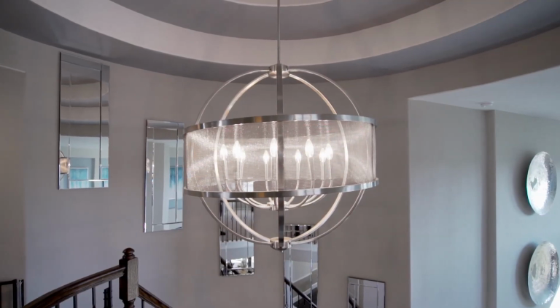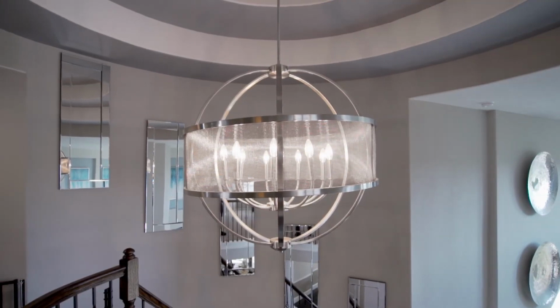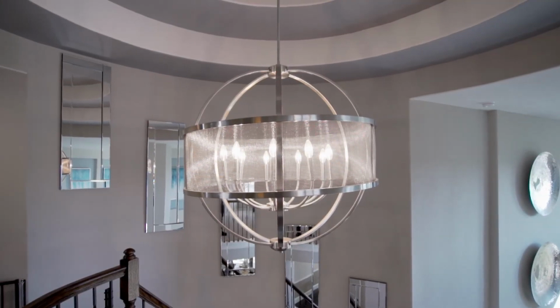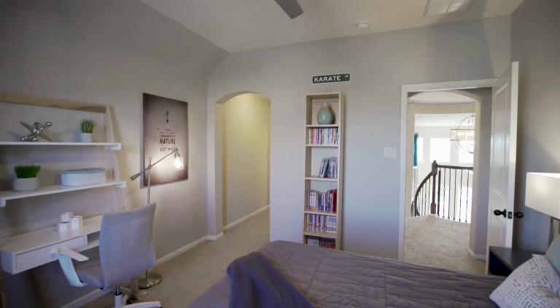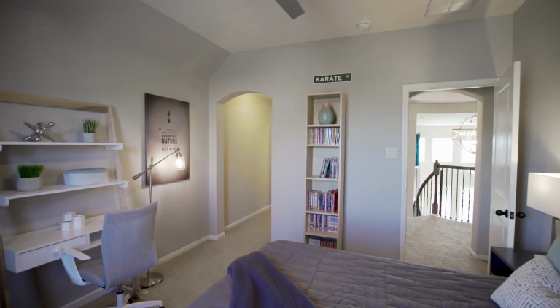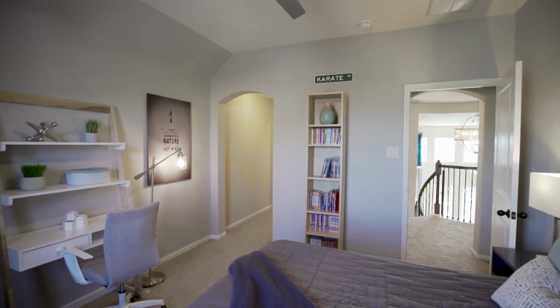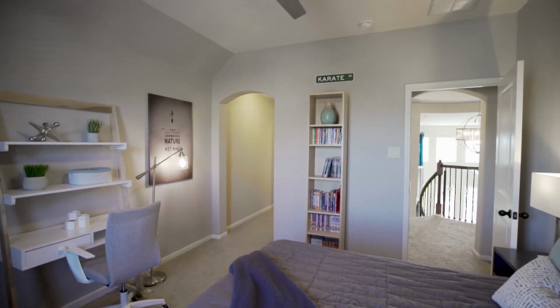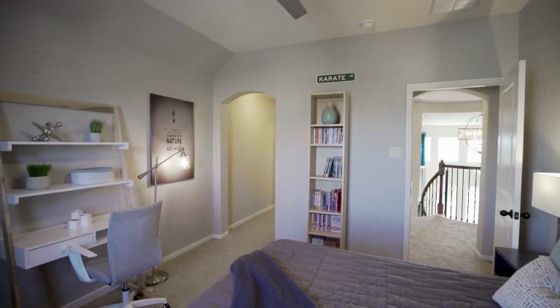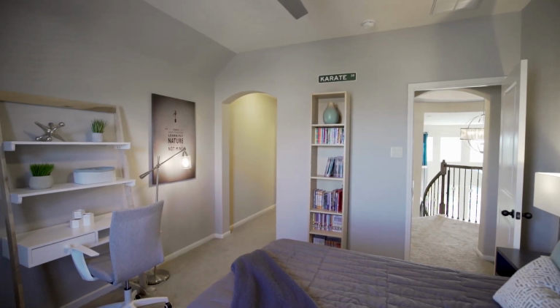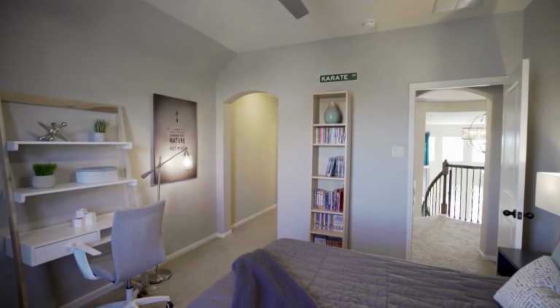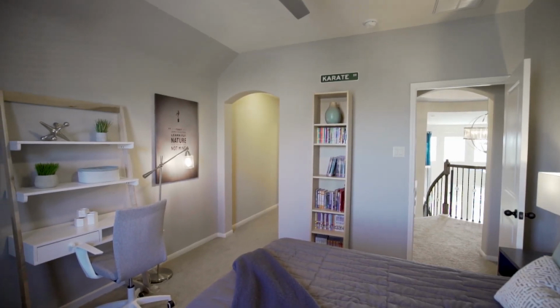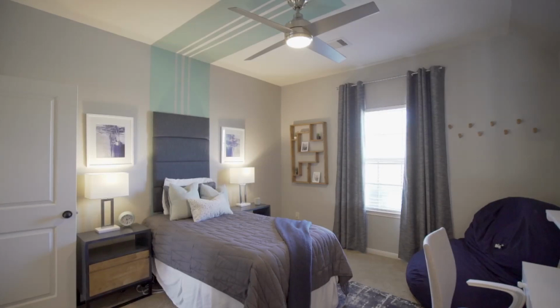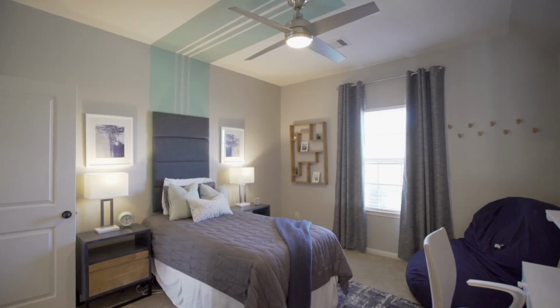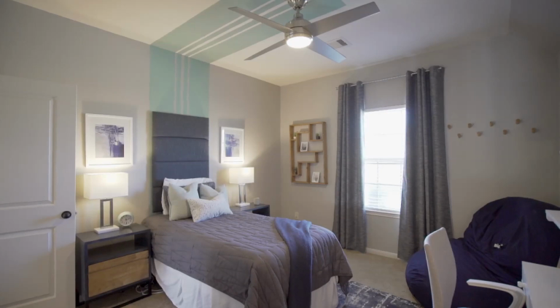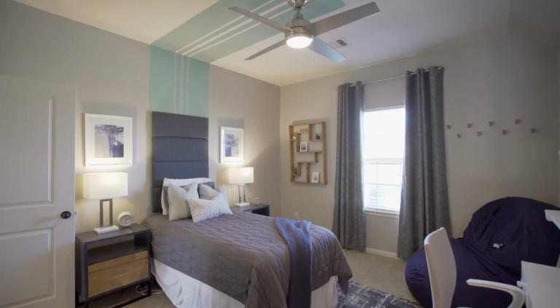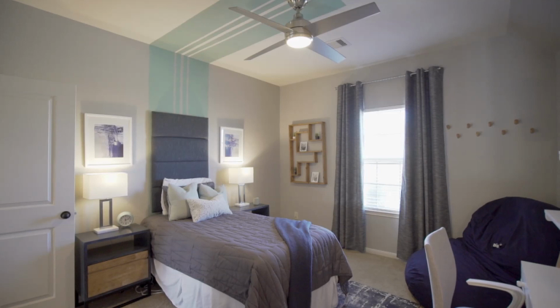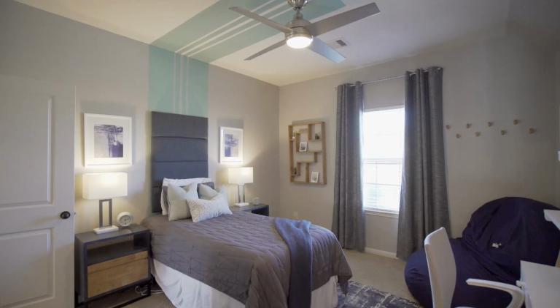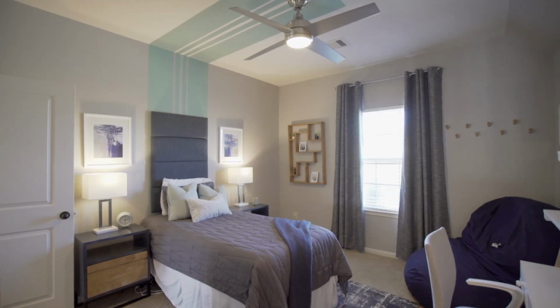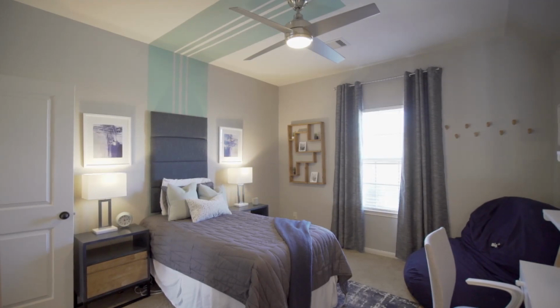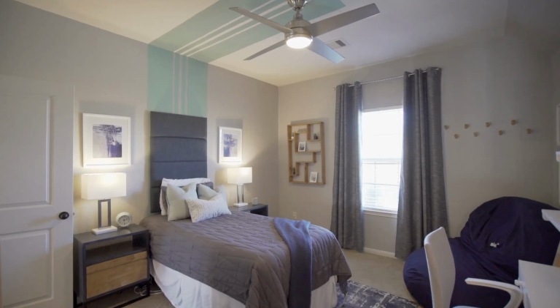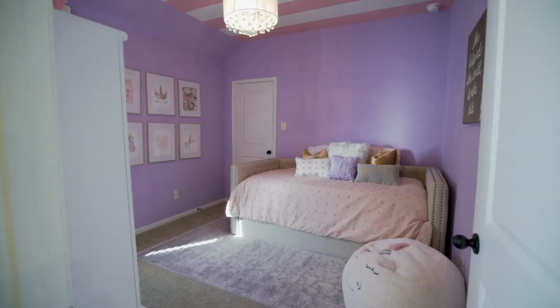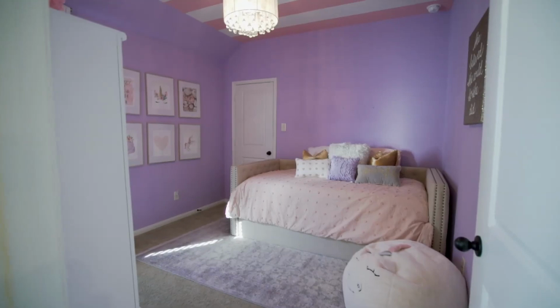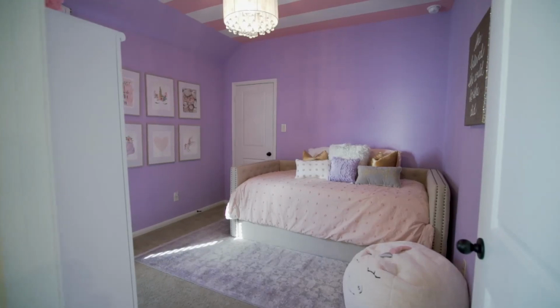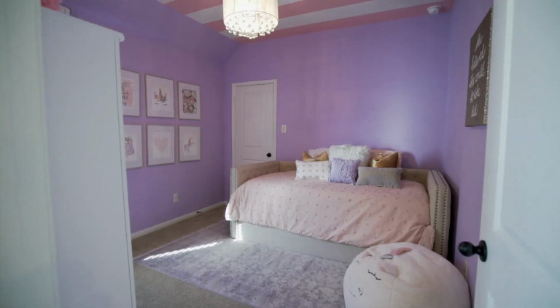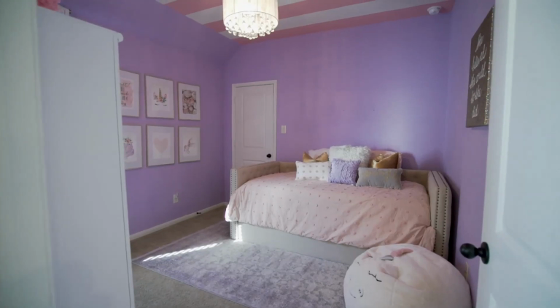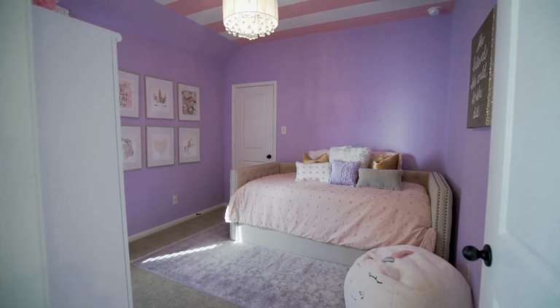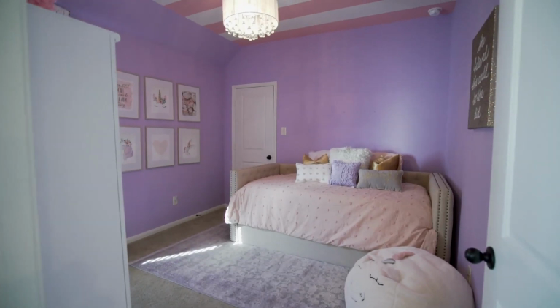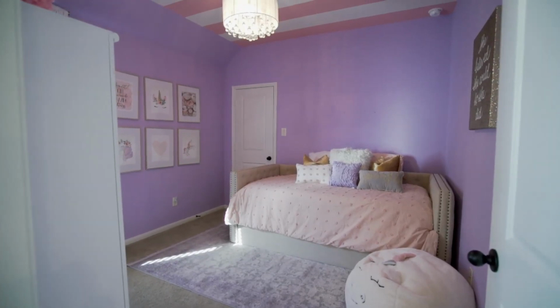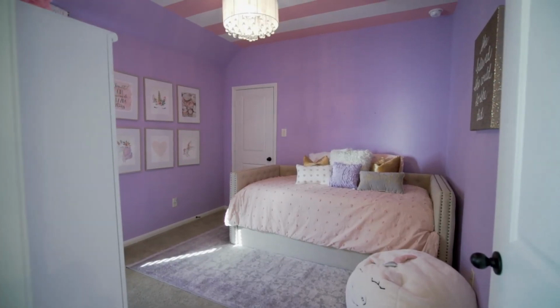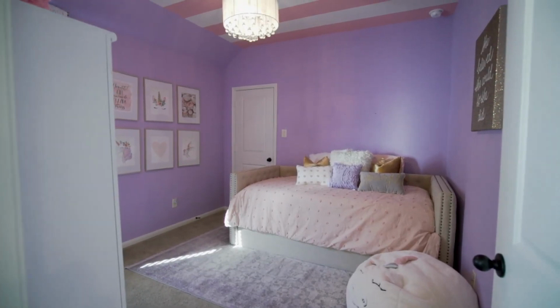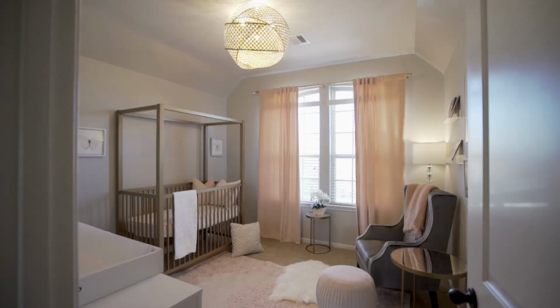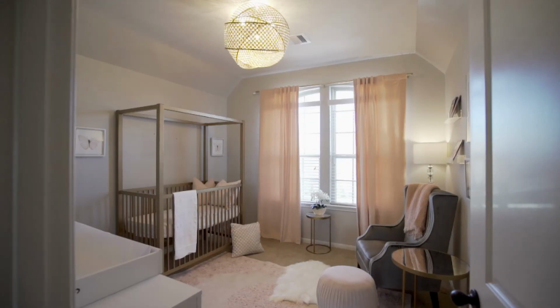This home also features three additional bedrooms, each with designer finishes.